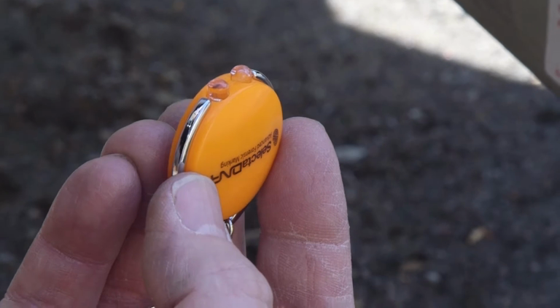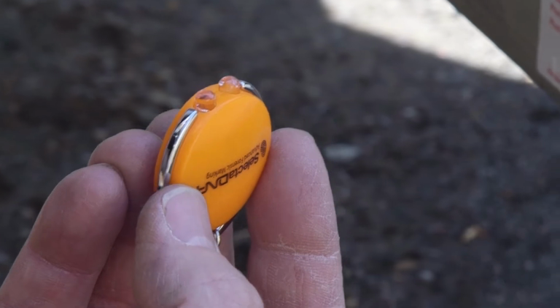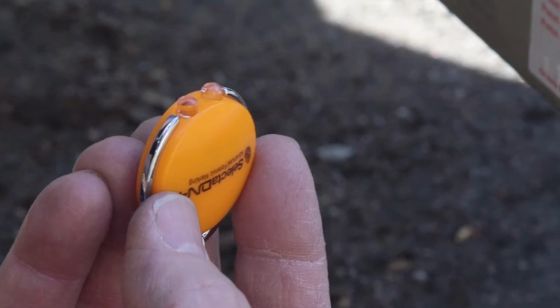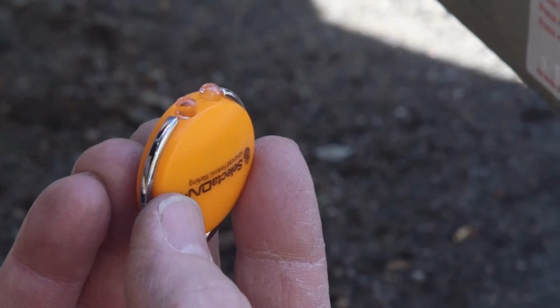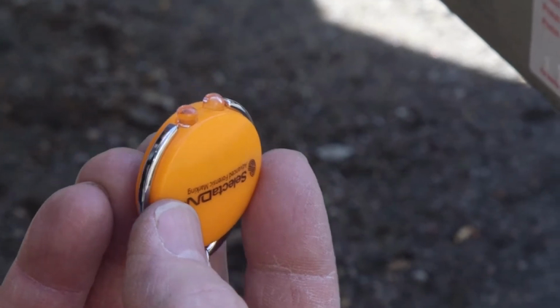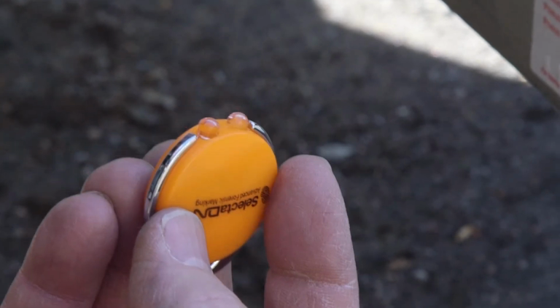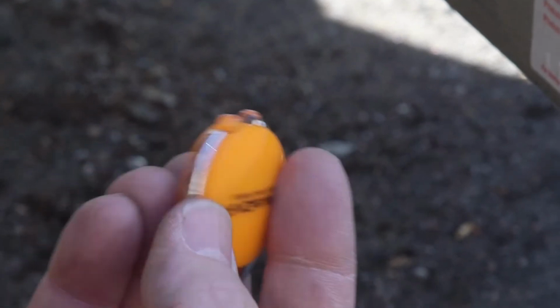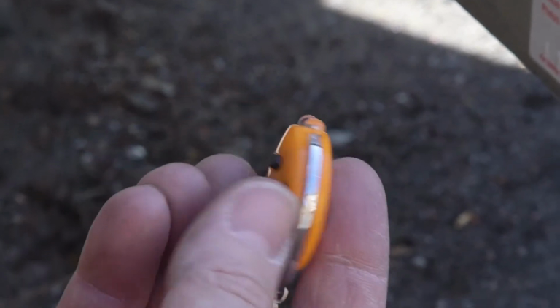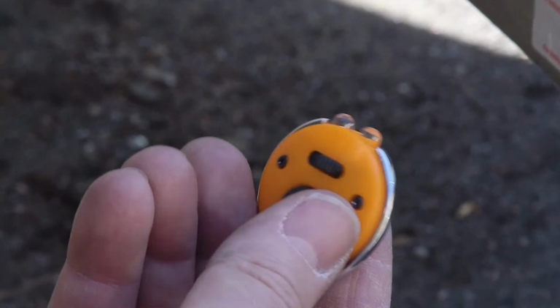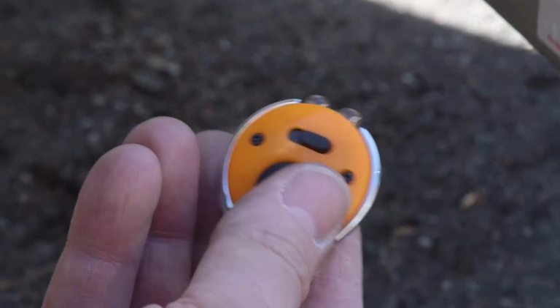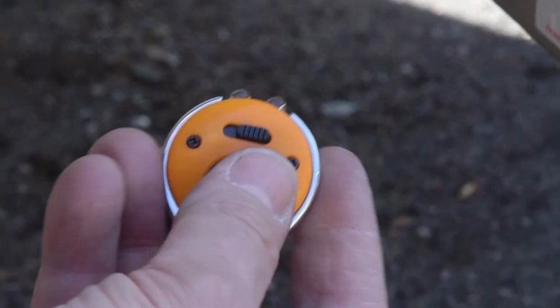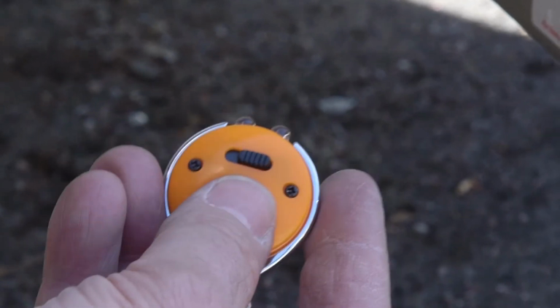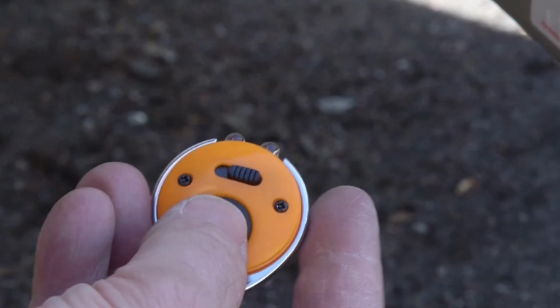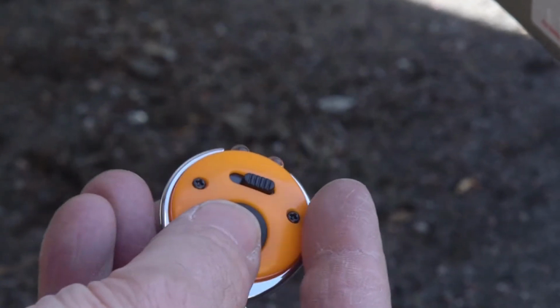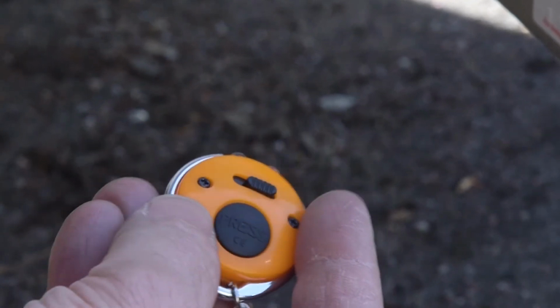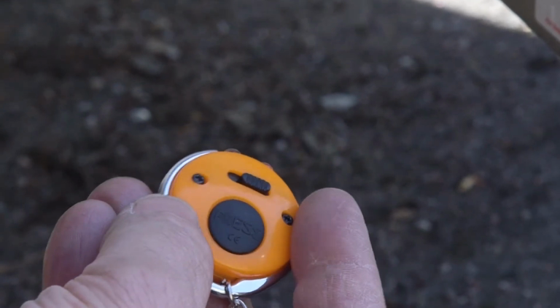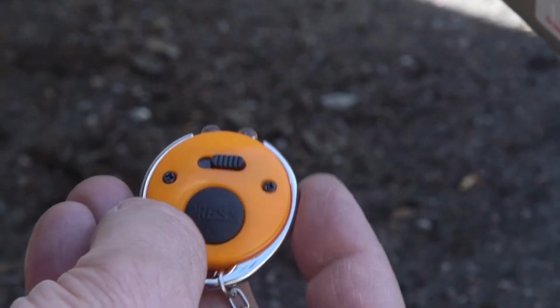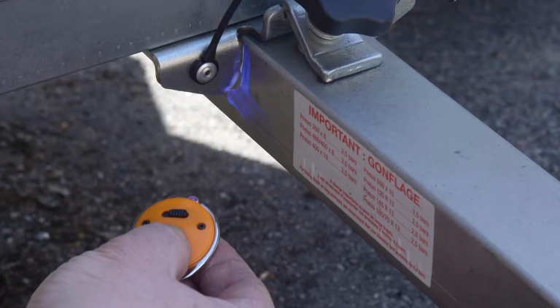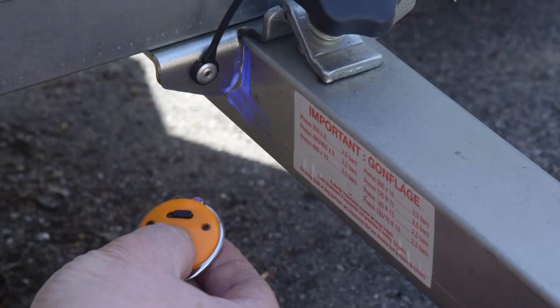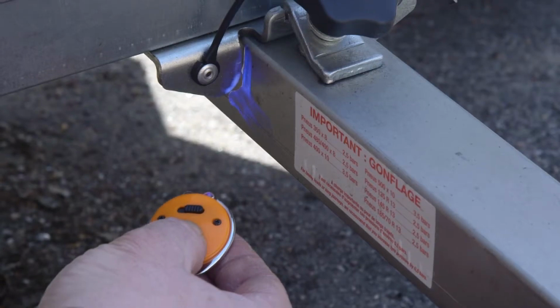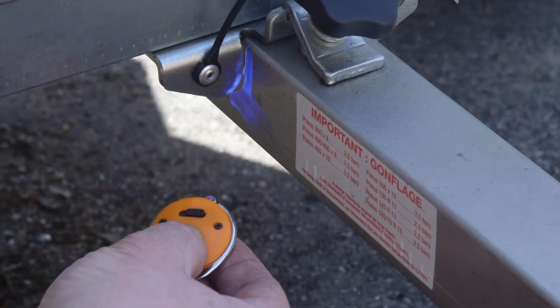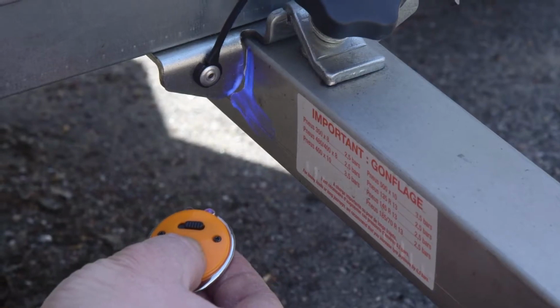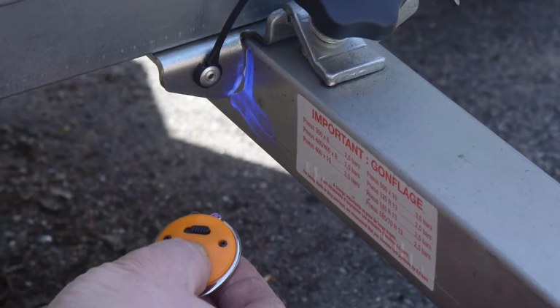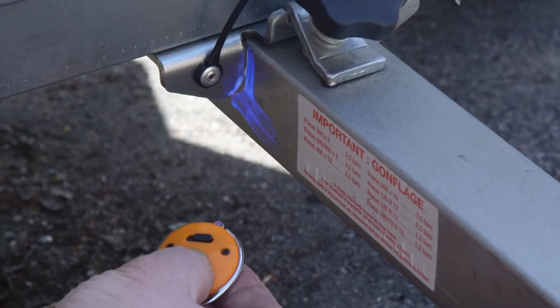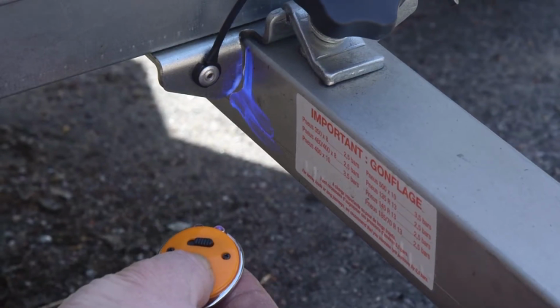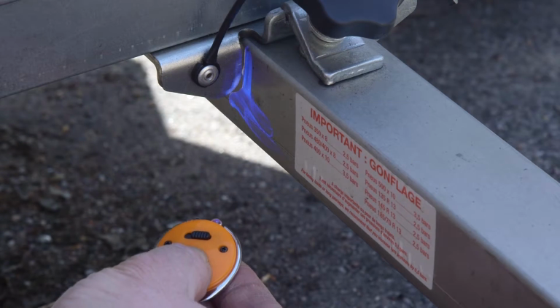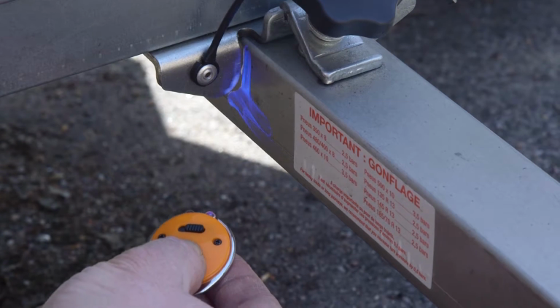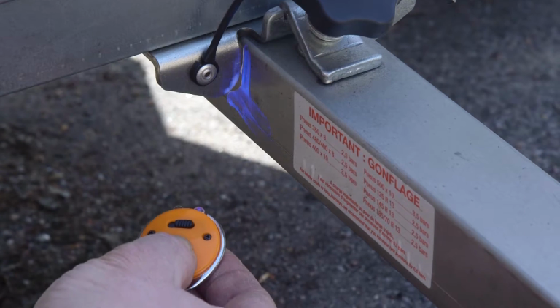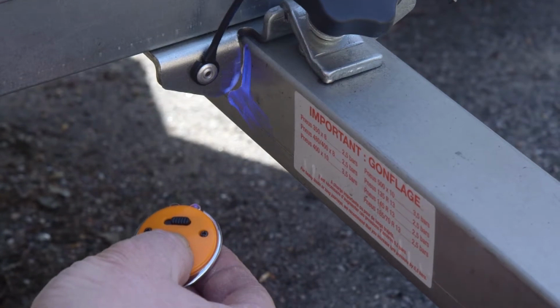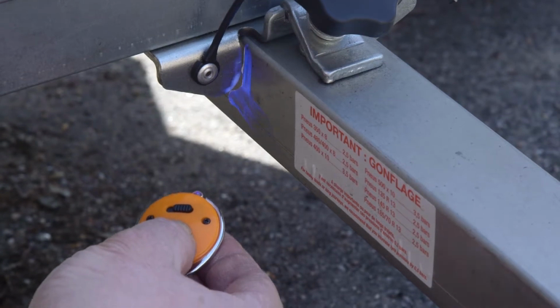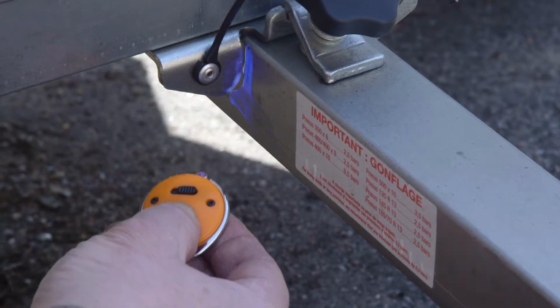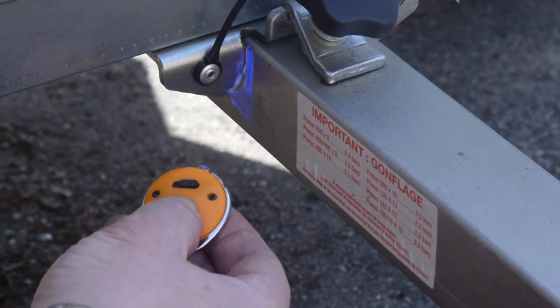The keyring that comes with the kit contains a light and a UV light to show up the fluid that's been applied to the trailer.